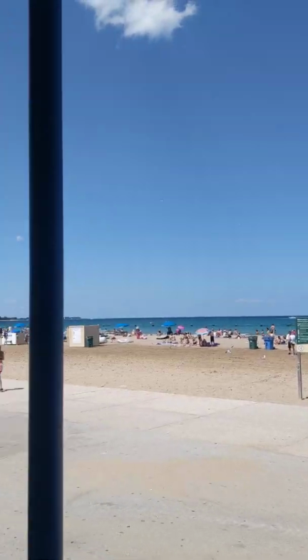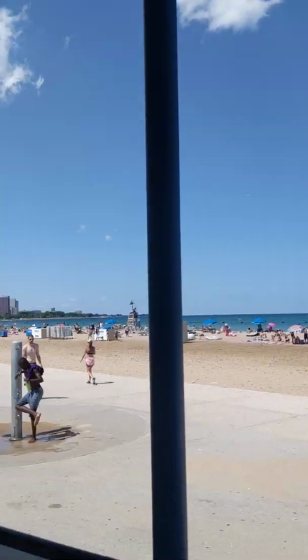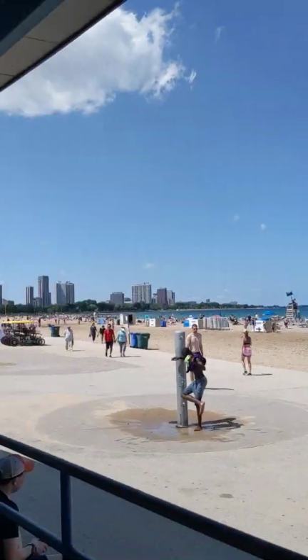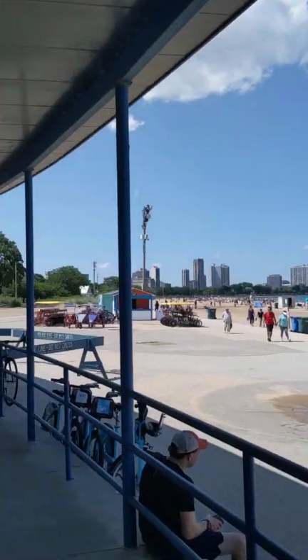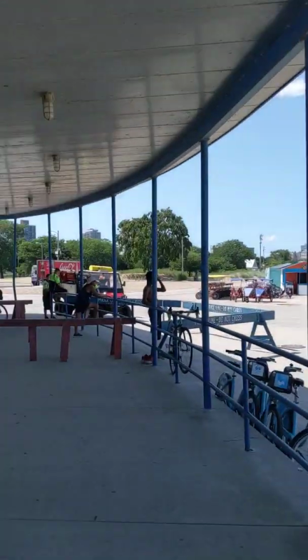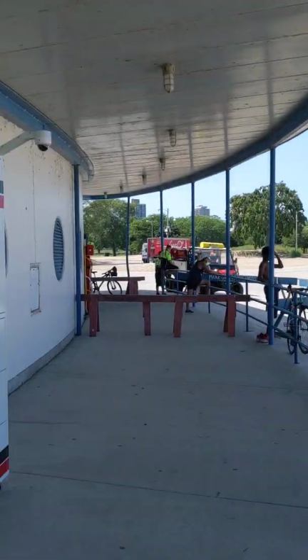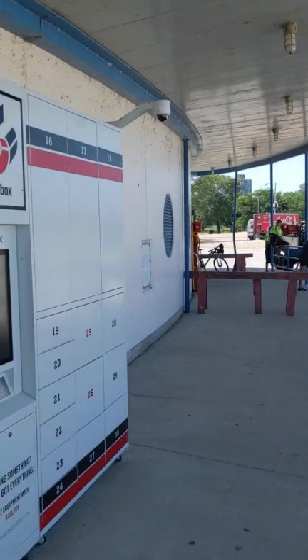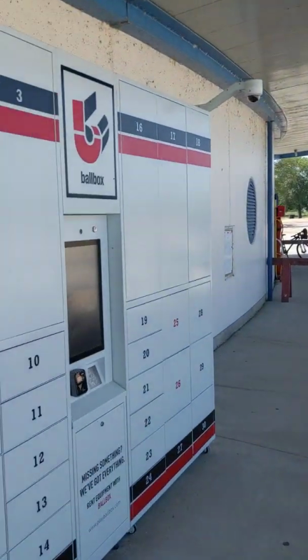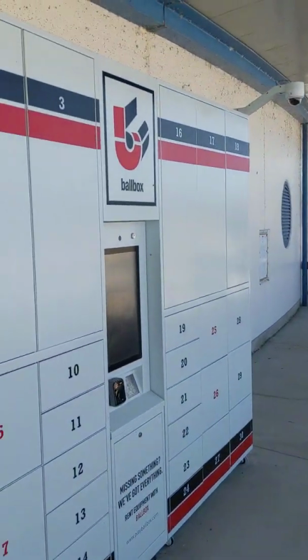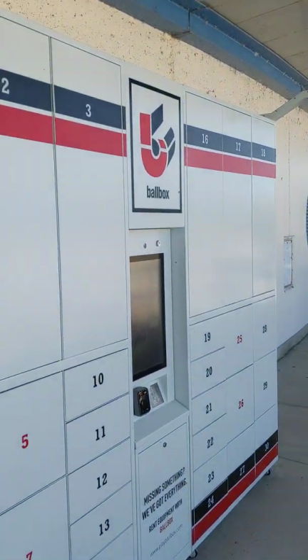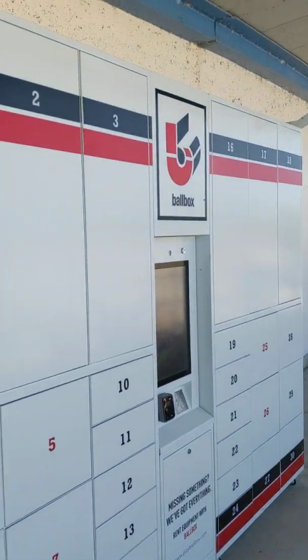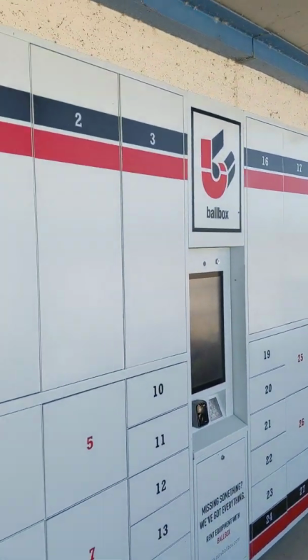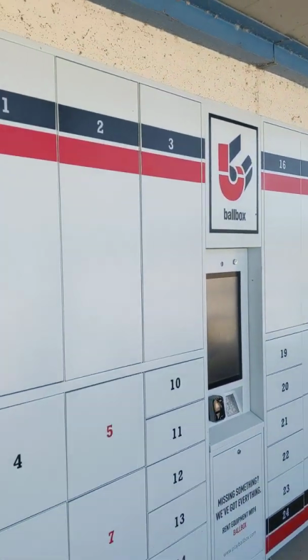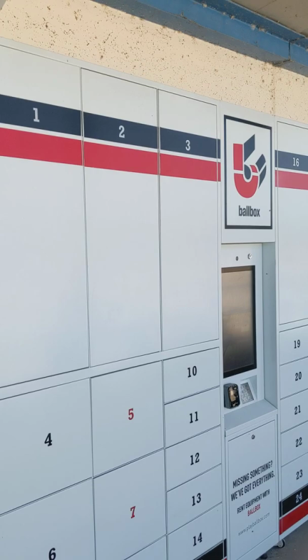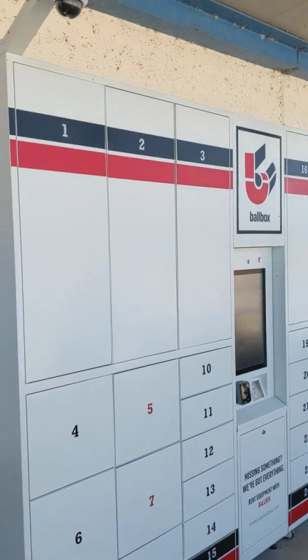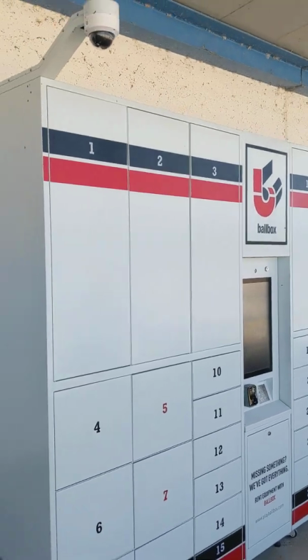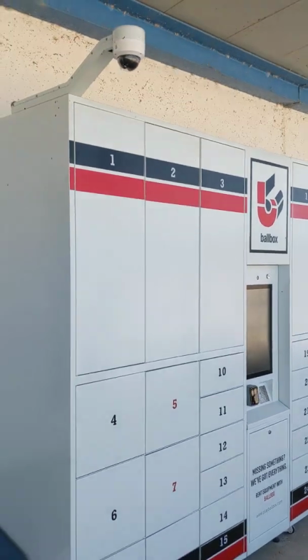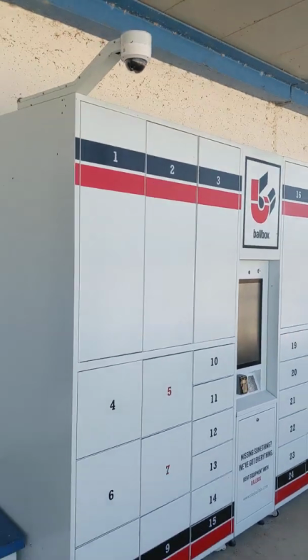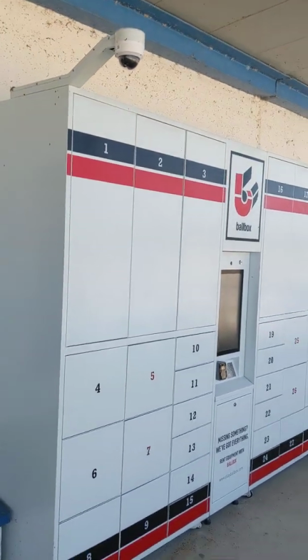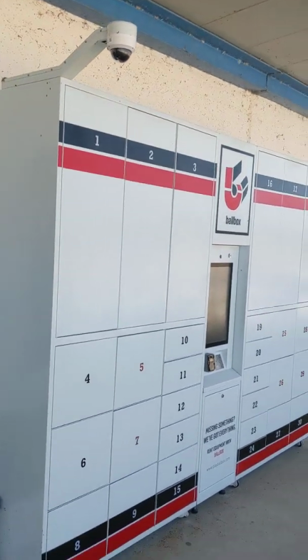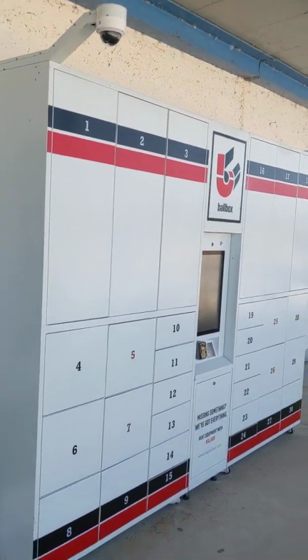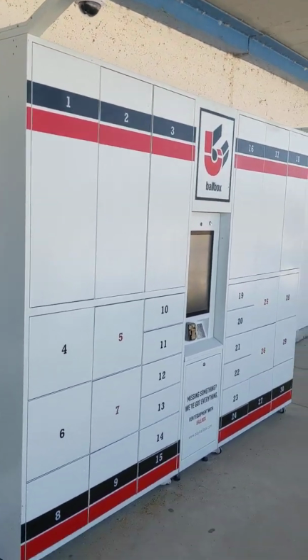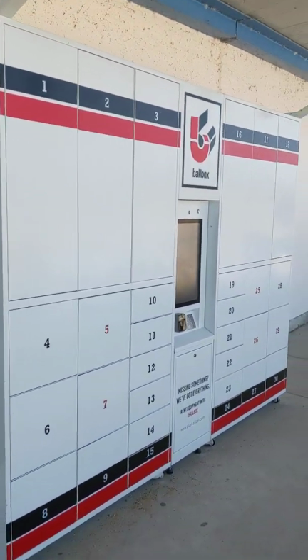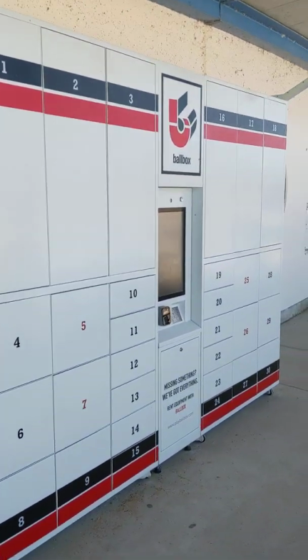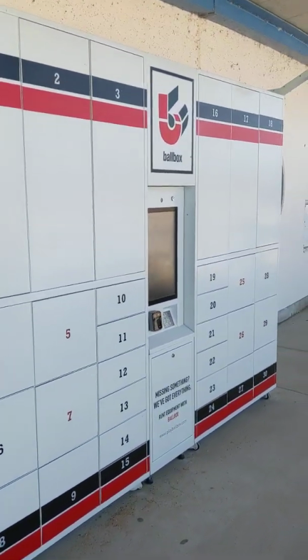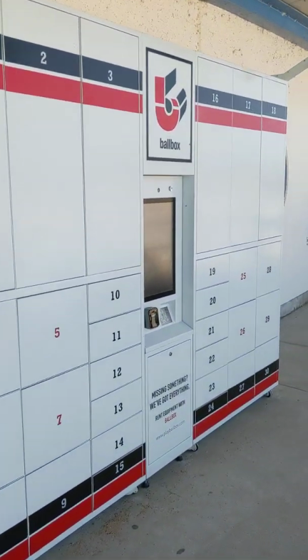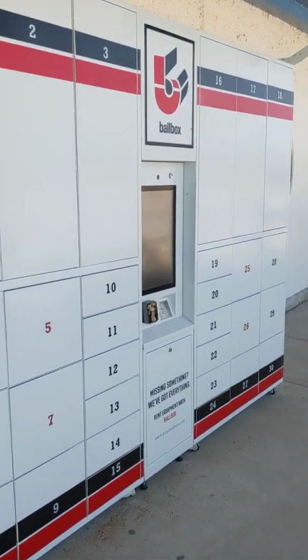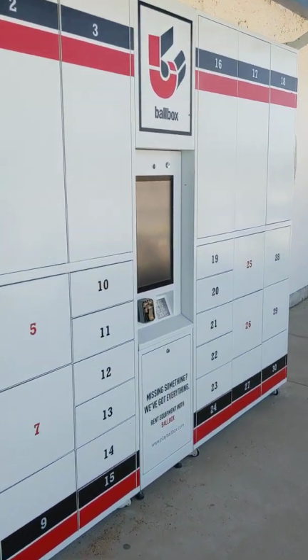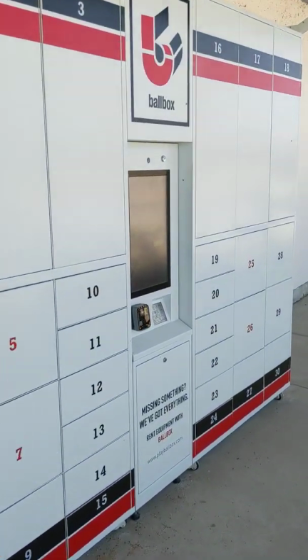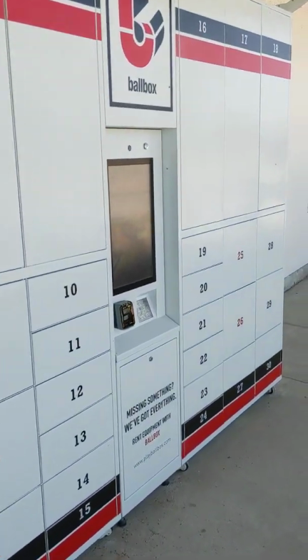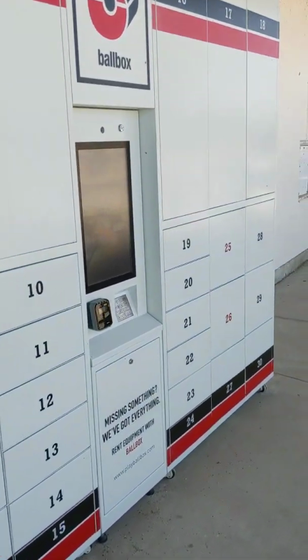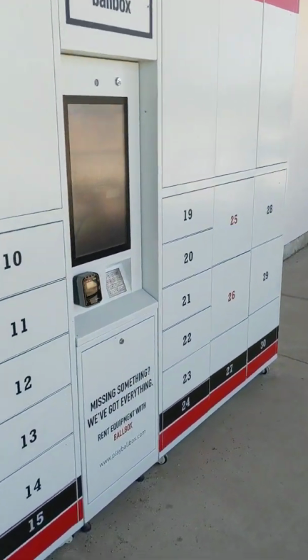So we're at North Ave Beach today, just want to give you guys a brief demo of how this BallBox kiosk works.